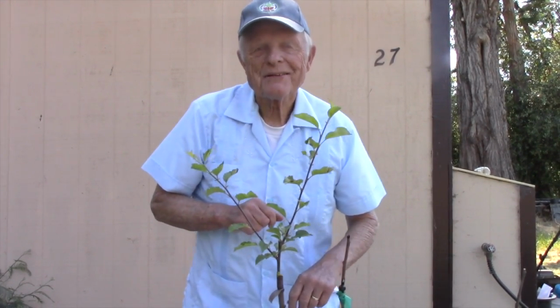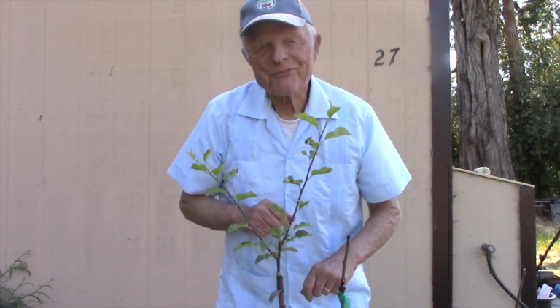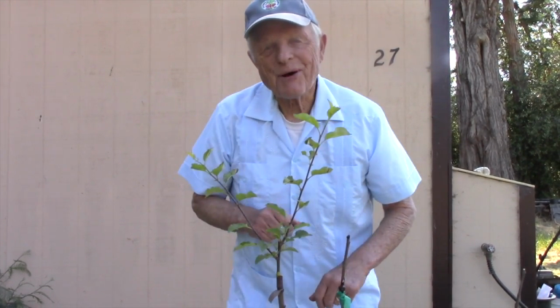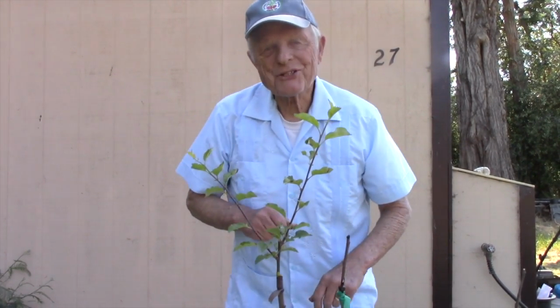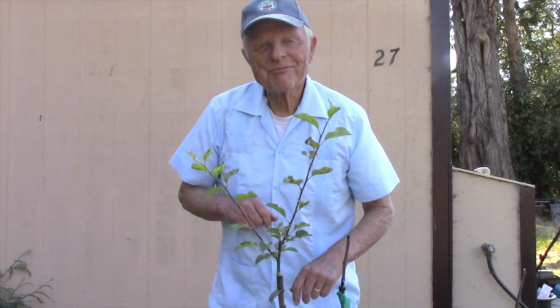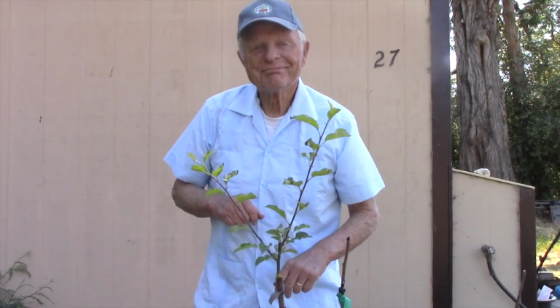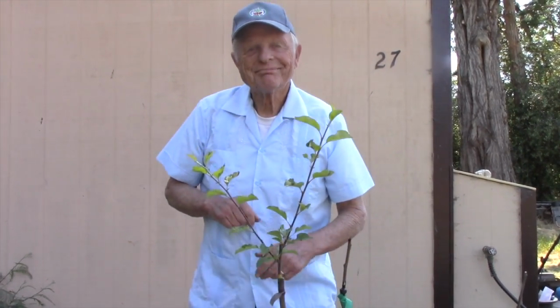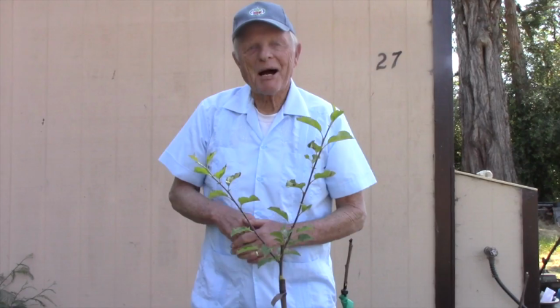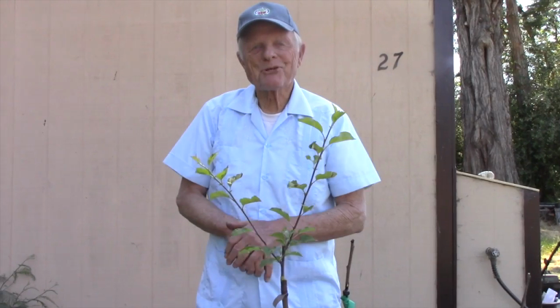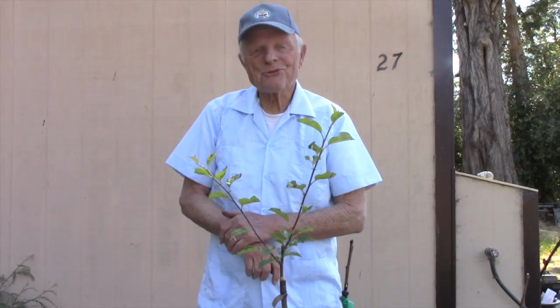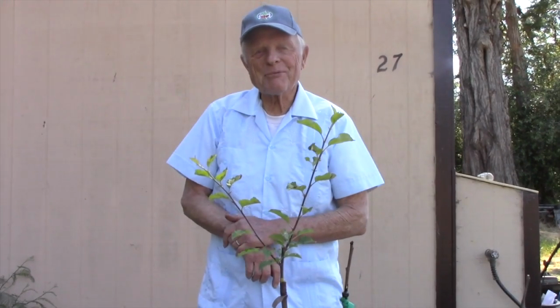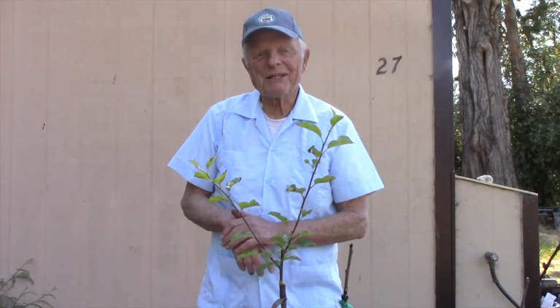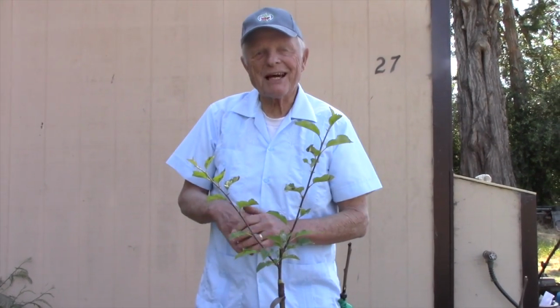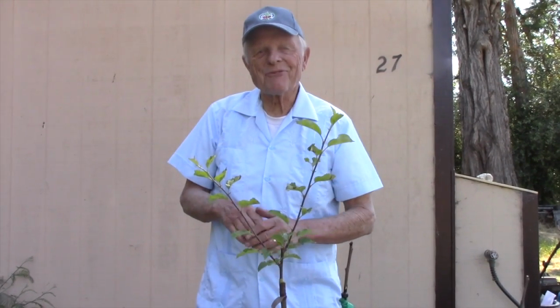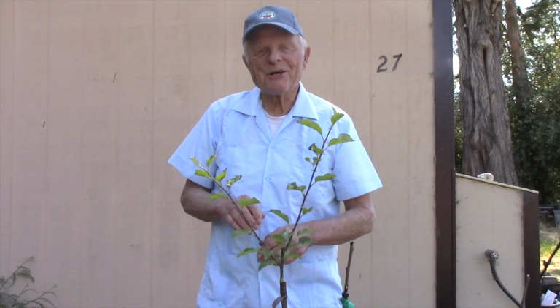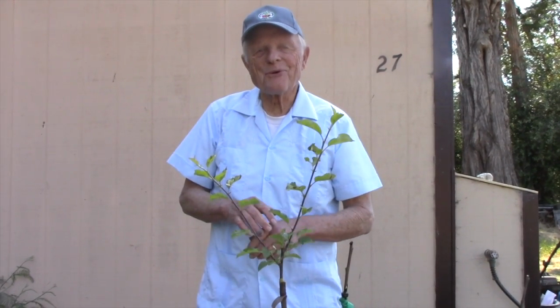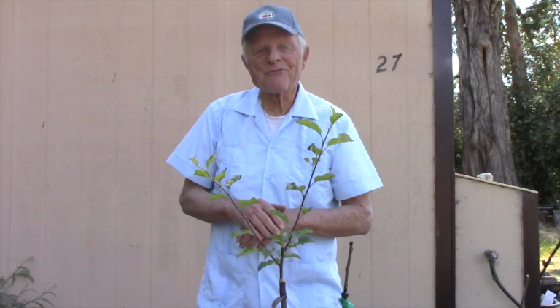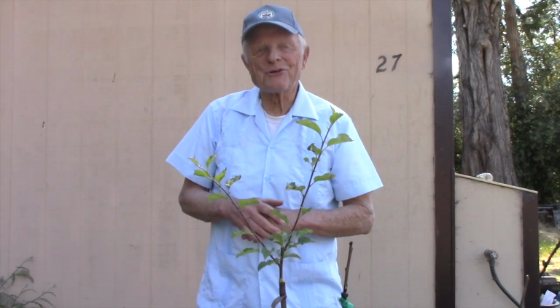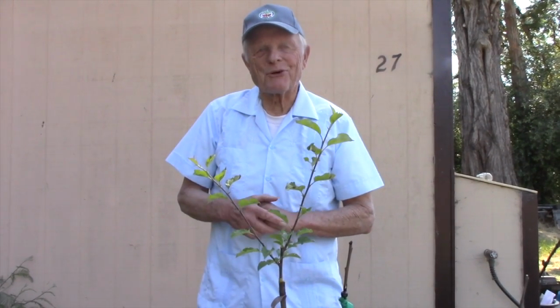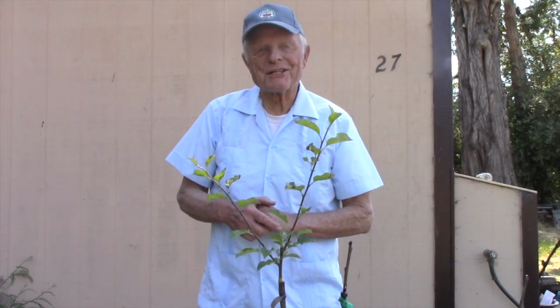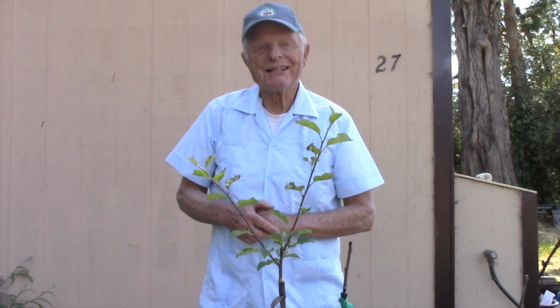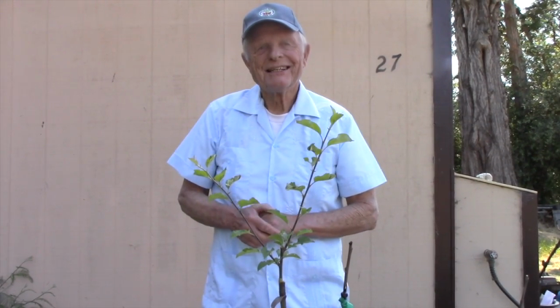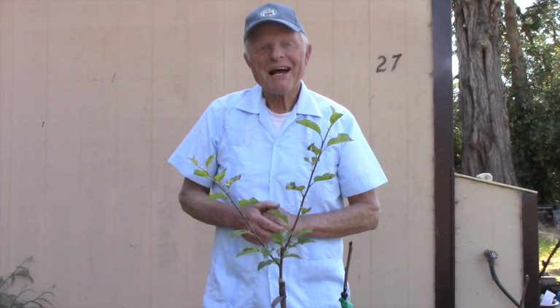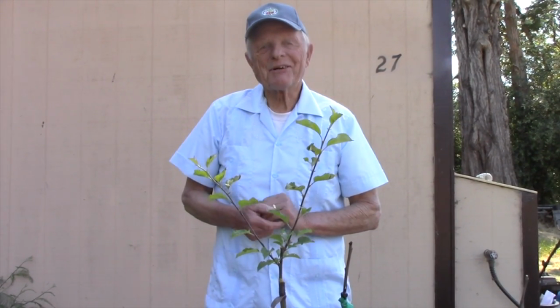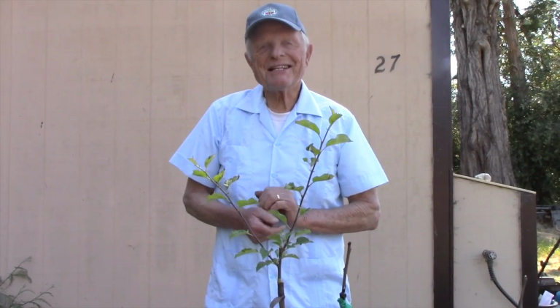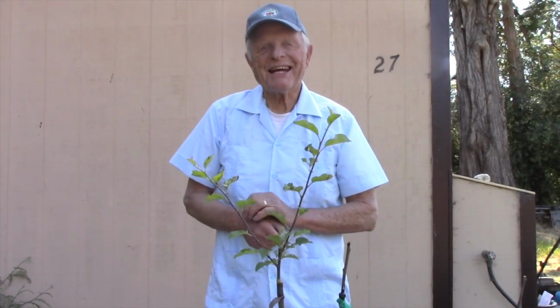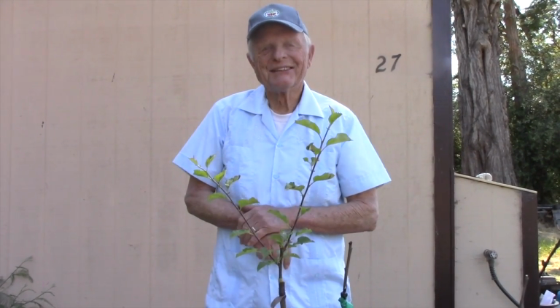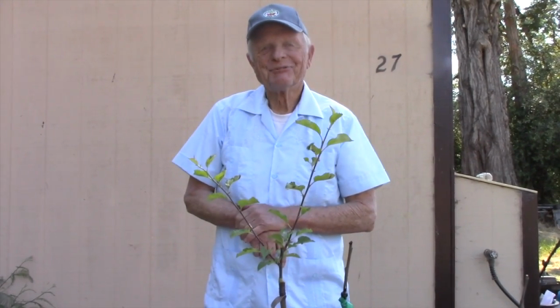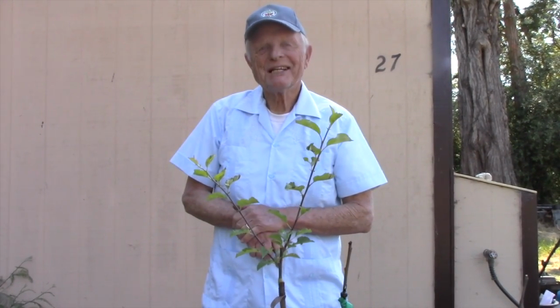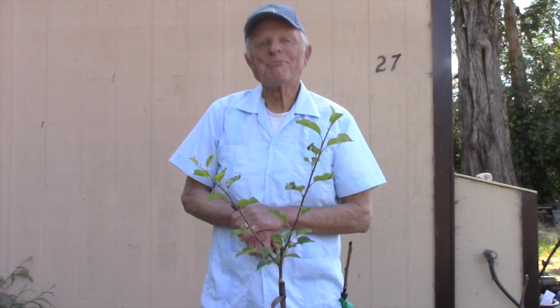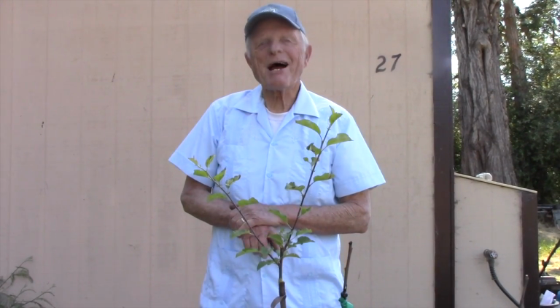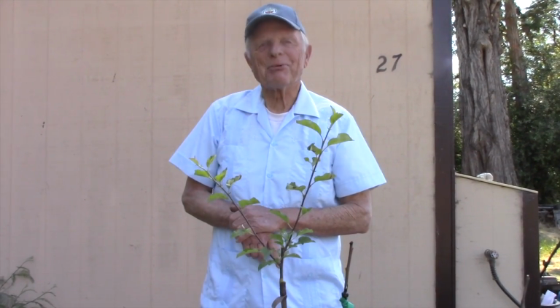Thanks for watching. I'm Joe Sable with the California Rare Fruit Growers. Have a great day — eat more apples!